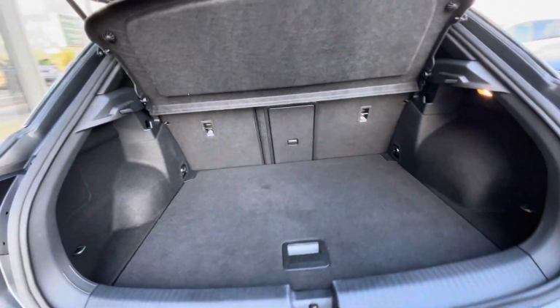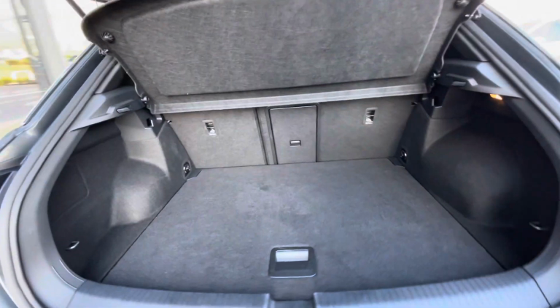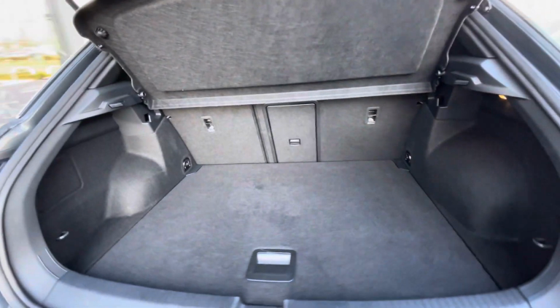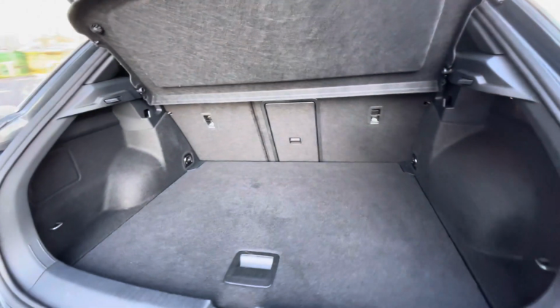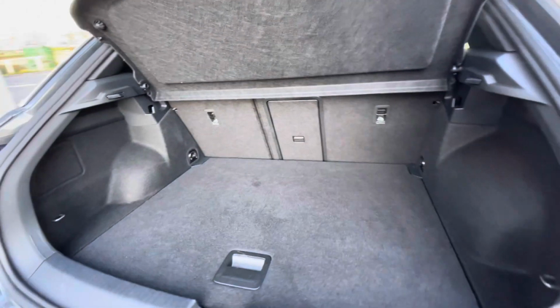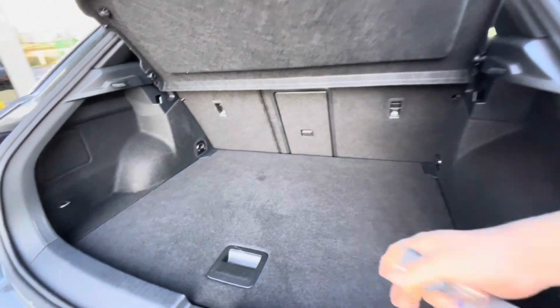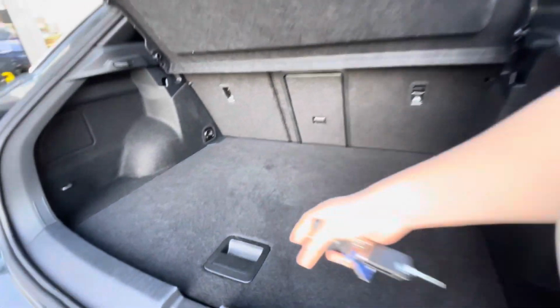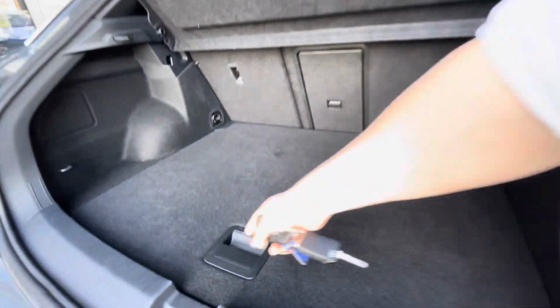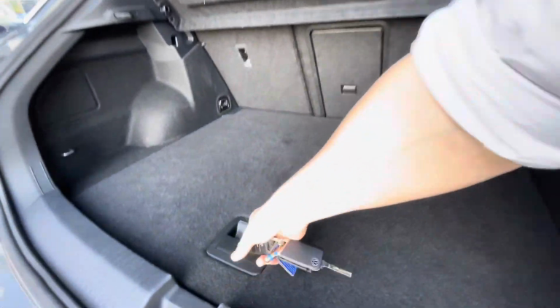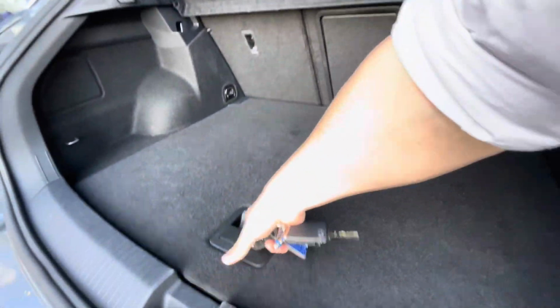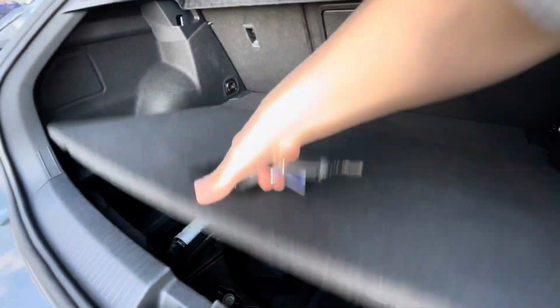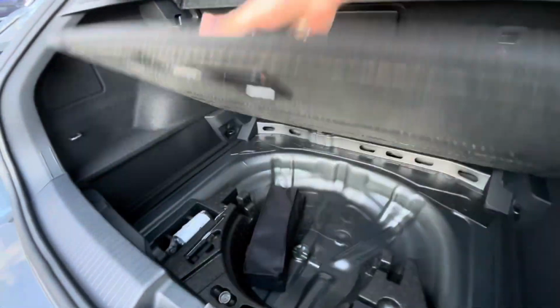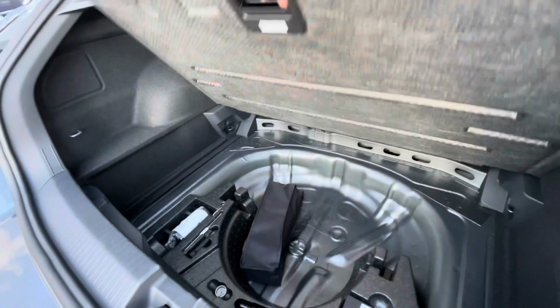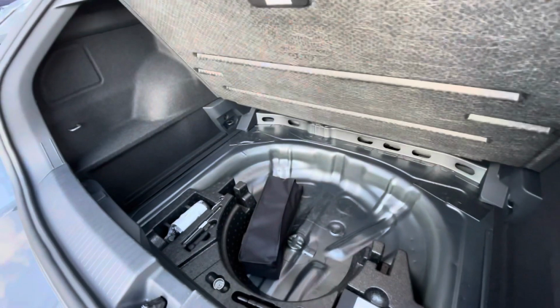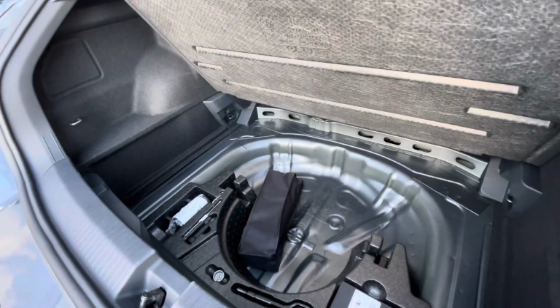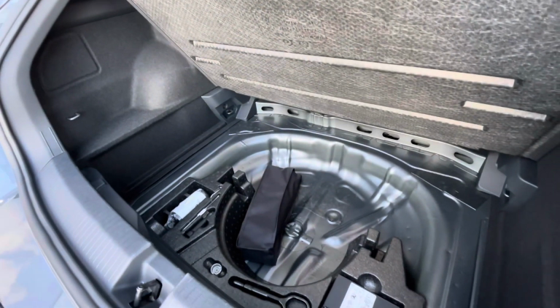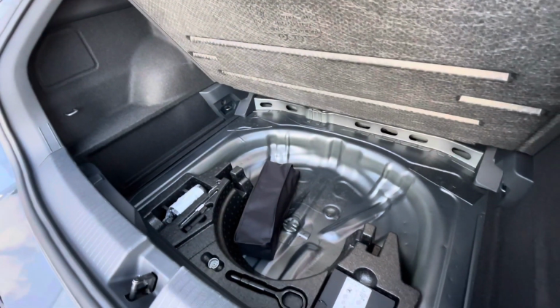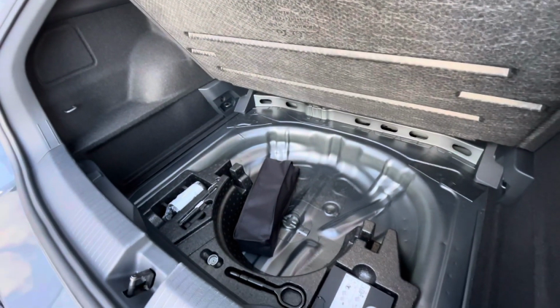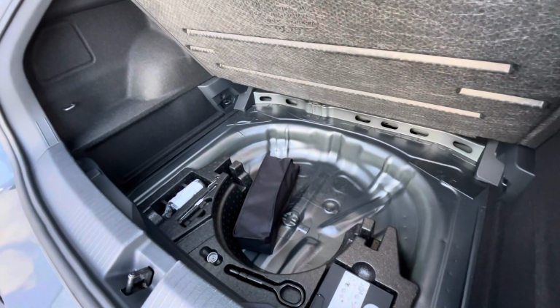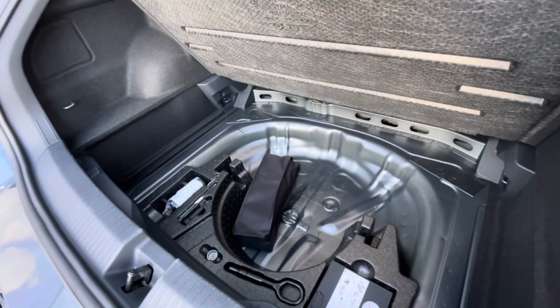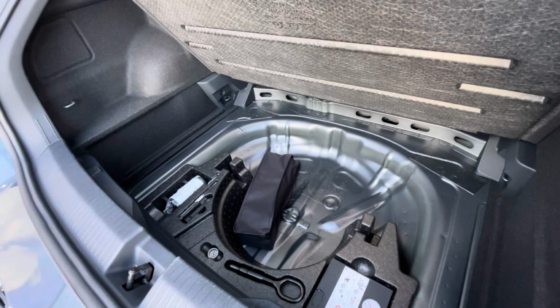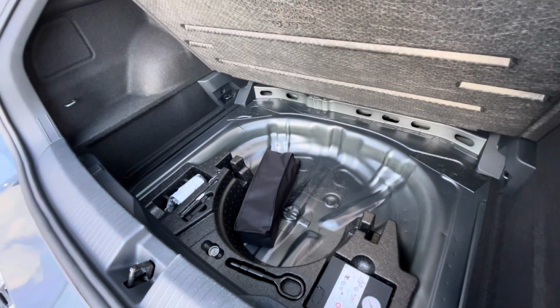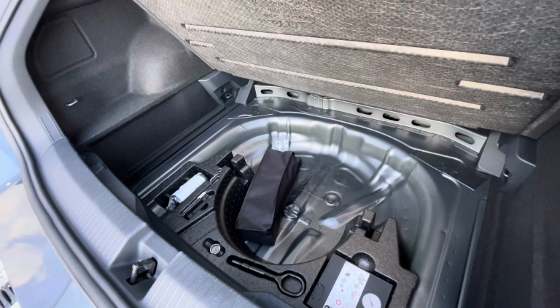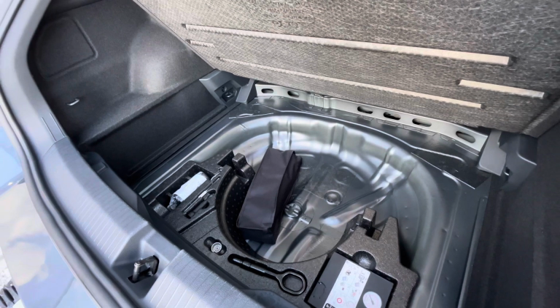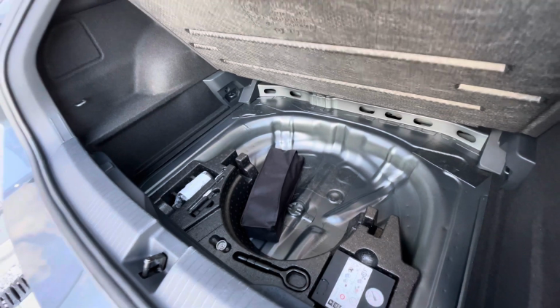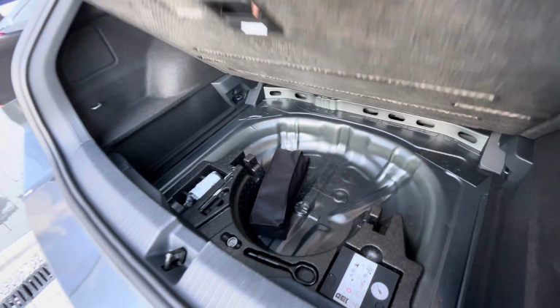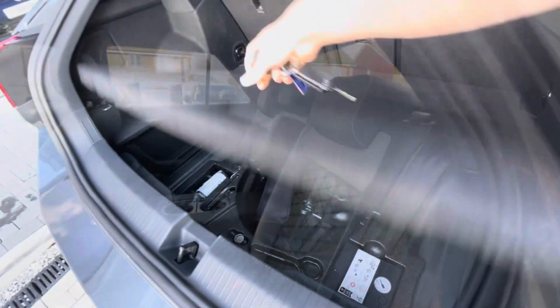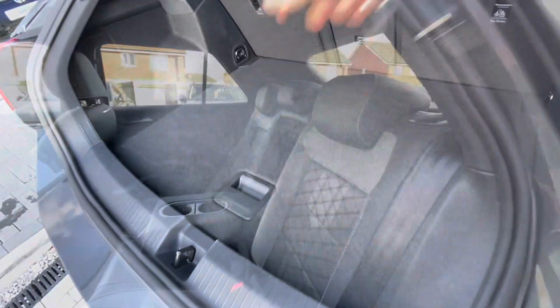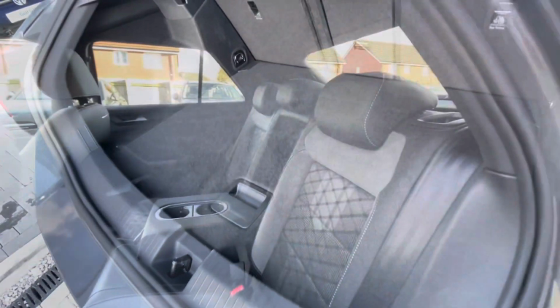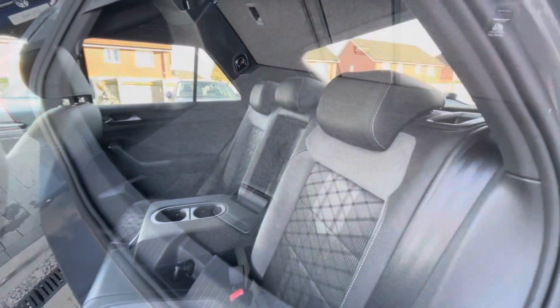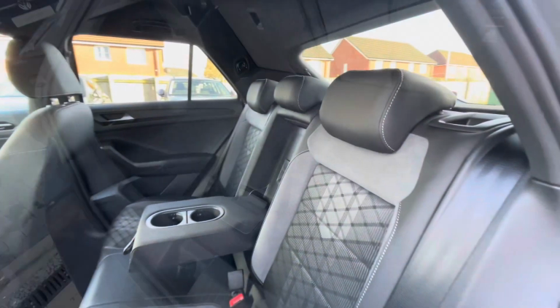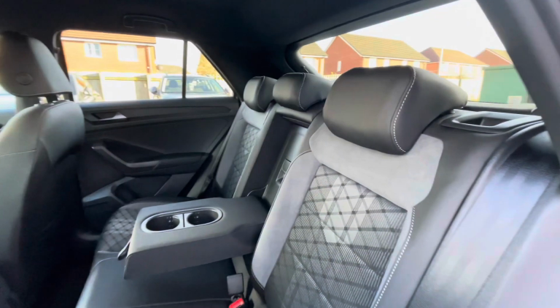As you can see, a fairly spacious boot capacity, big enough to fit a weekly shop inside, with additional storage space and height underneath for a spare wheel as well.